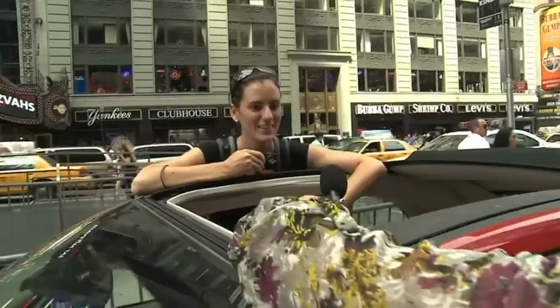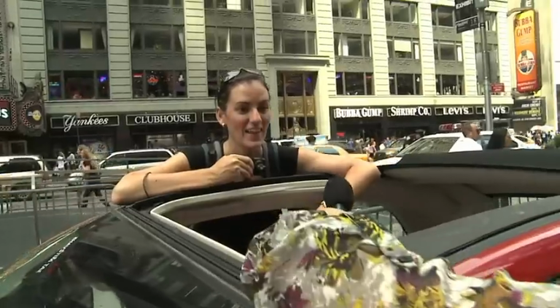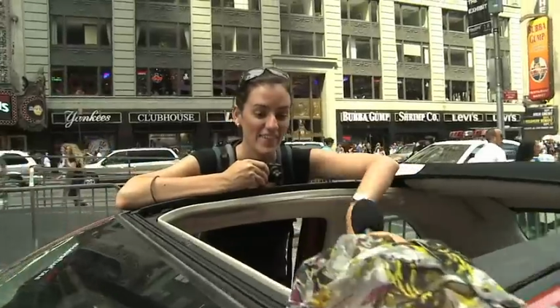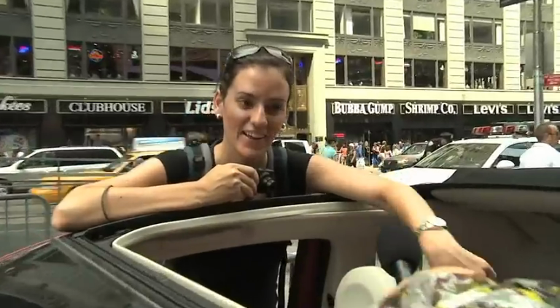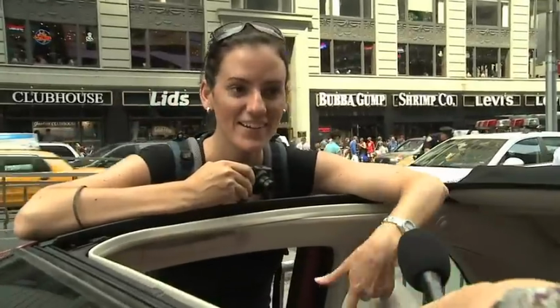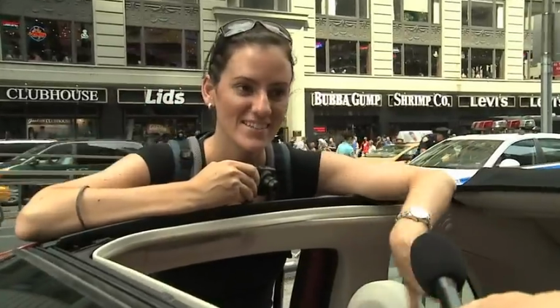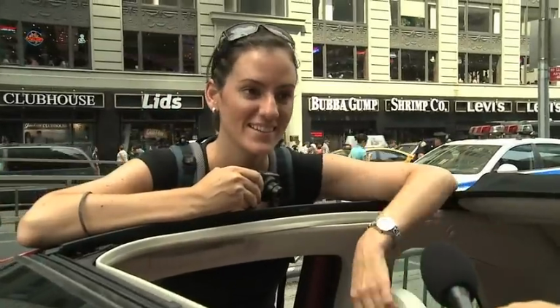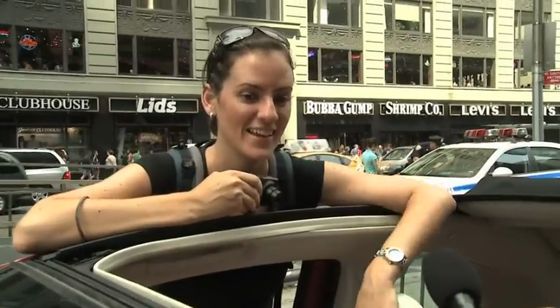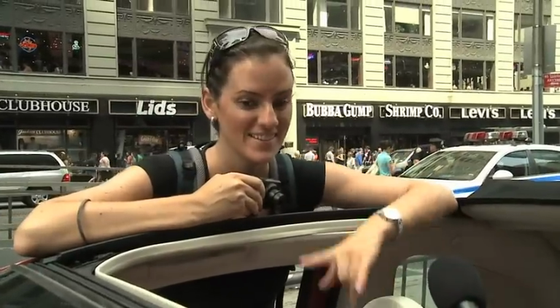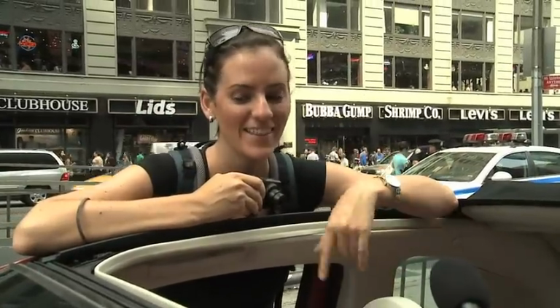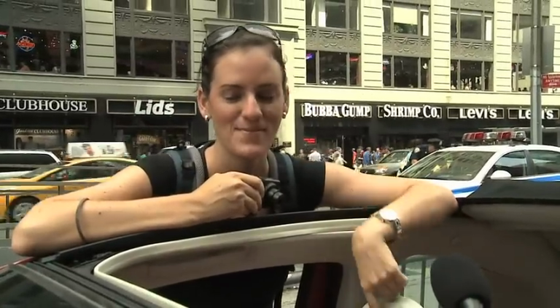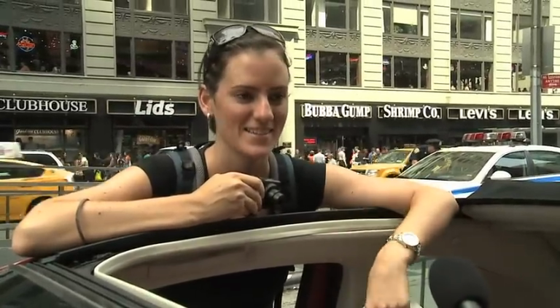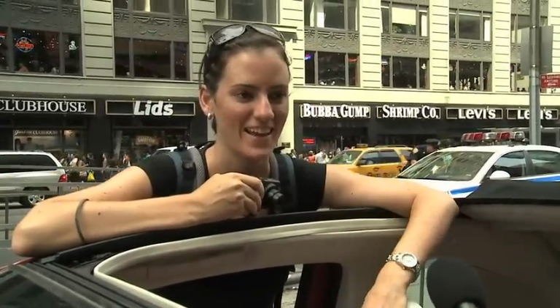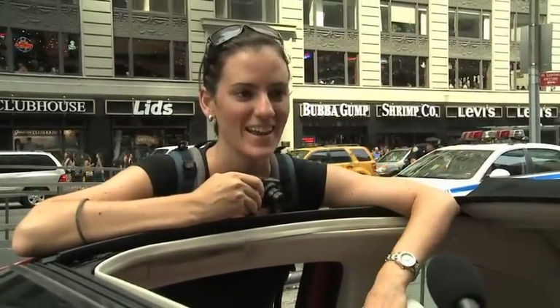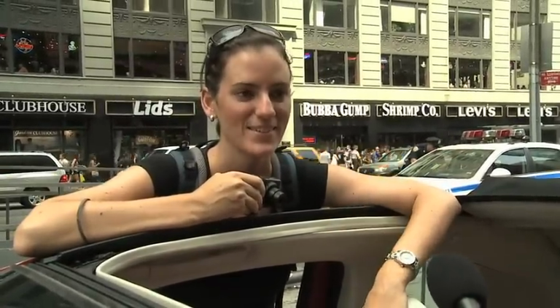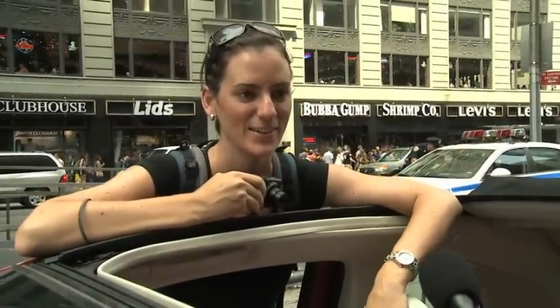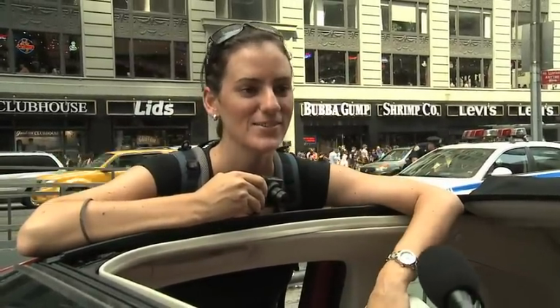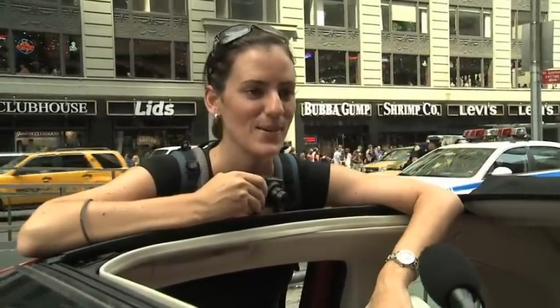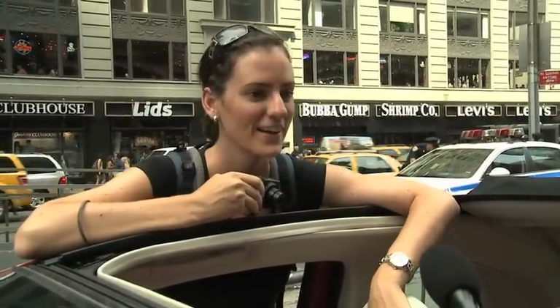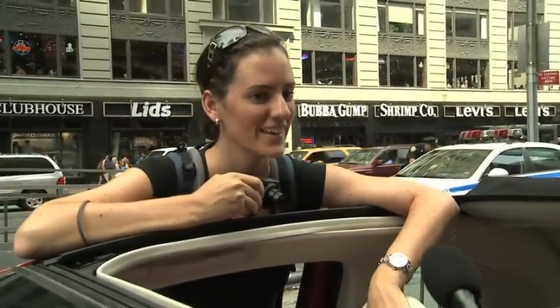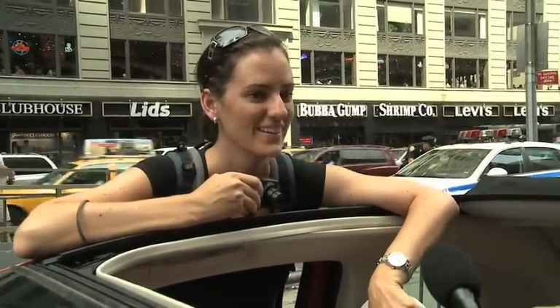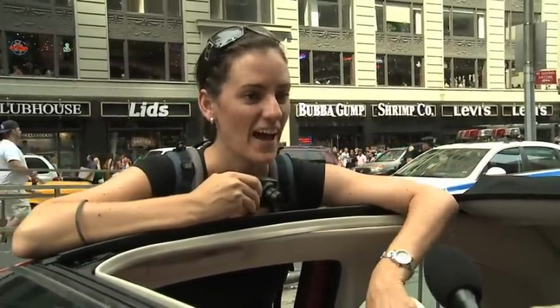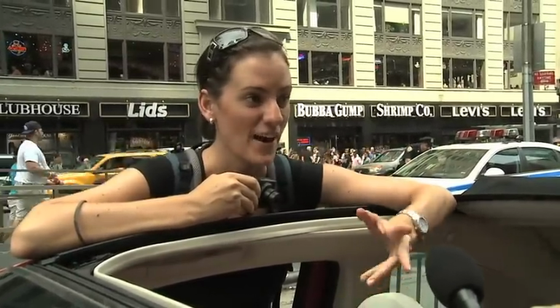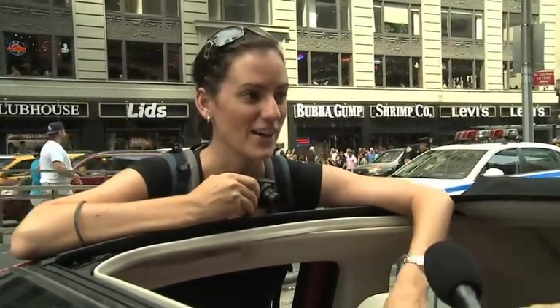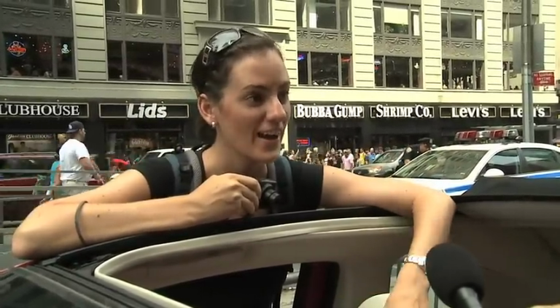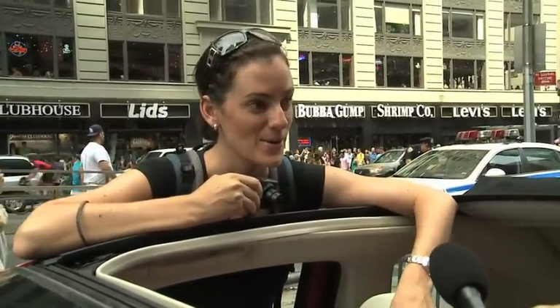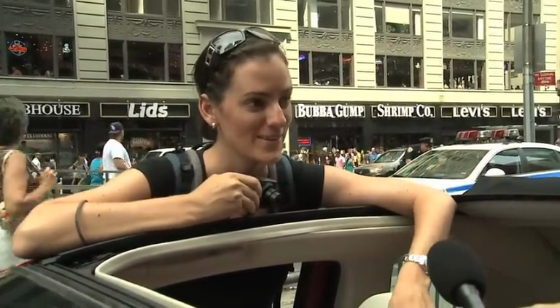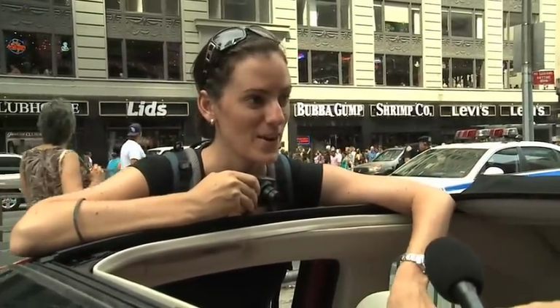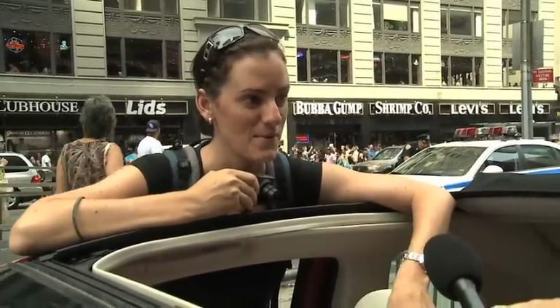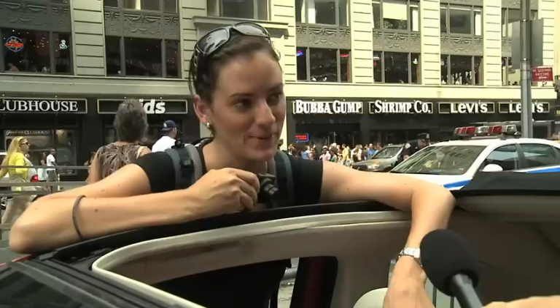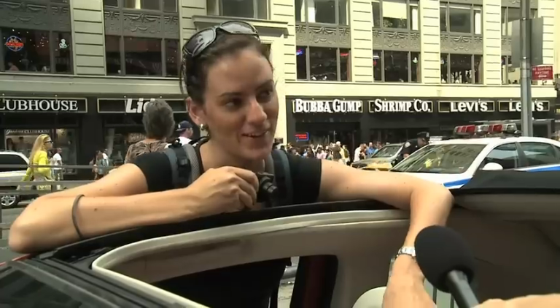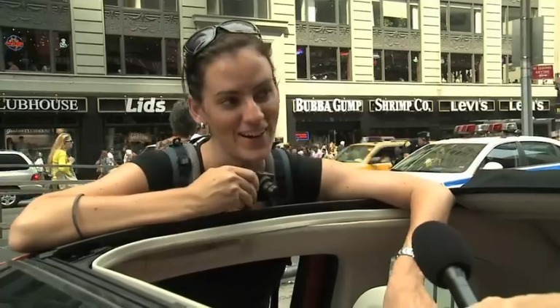I like the colour of the seats and the inside — that it matches the outside. It's really cool. It's a bit funky. I don't have a car at the moment so maybe when we get home.